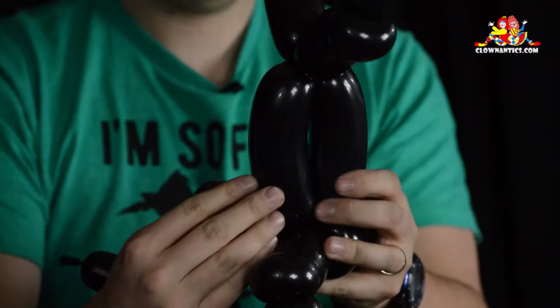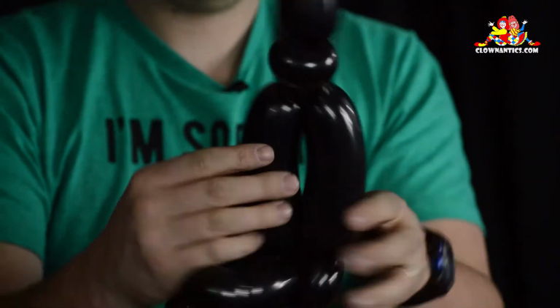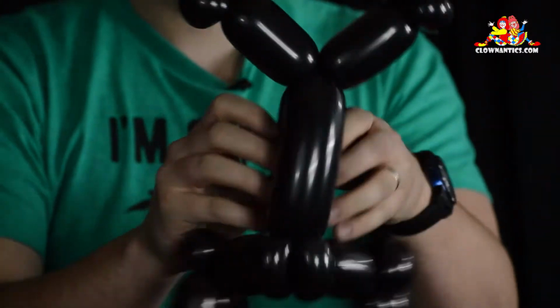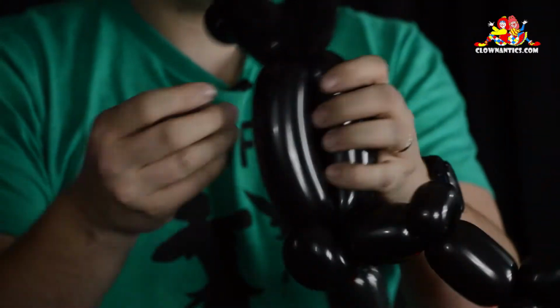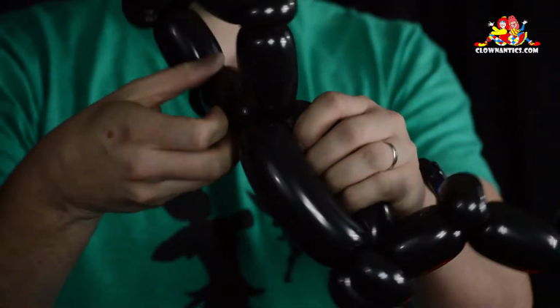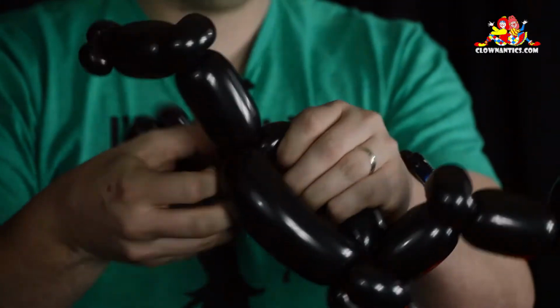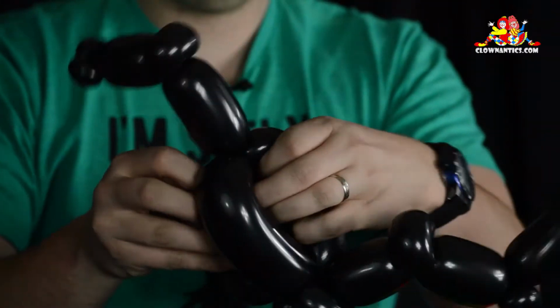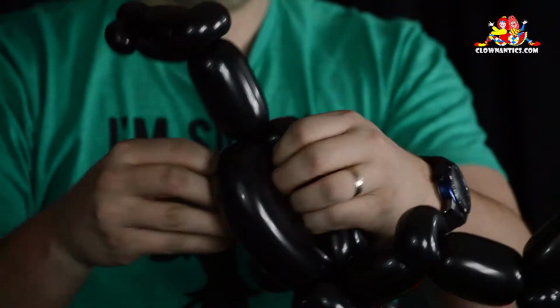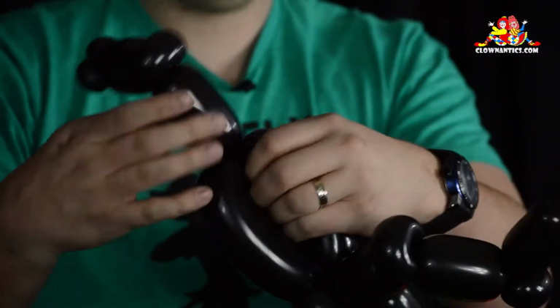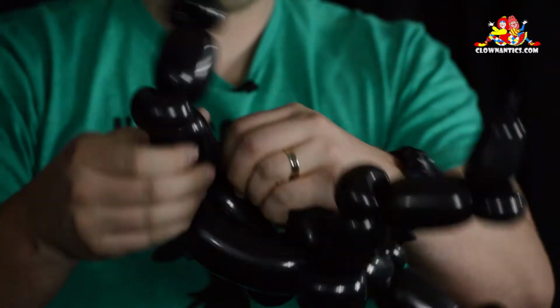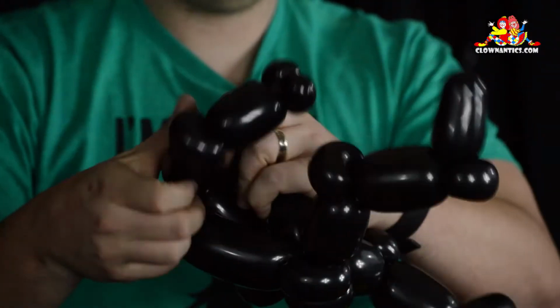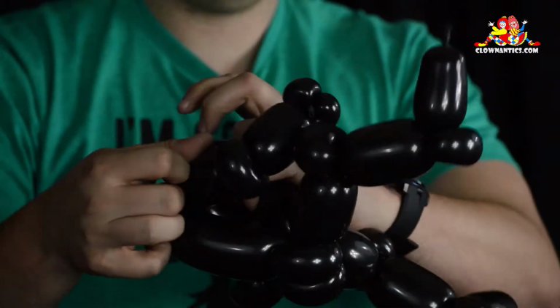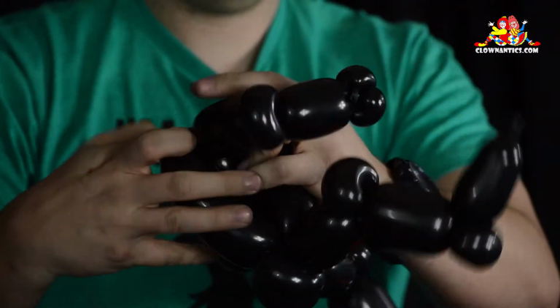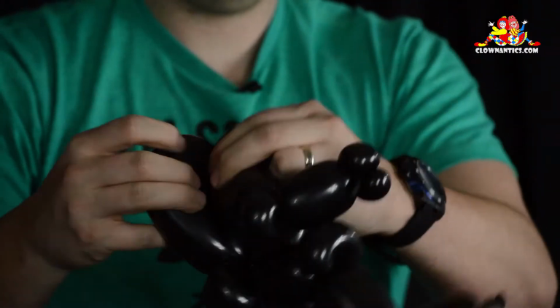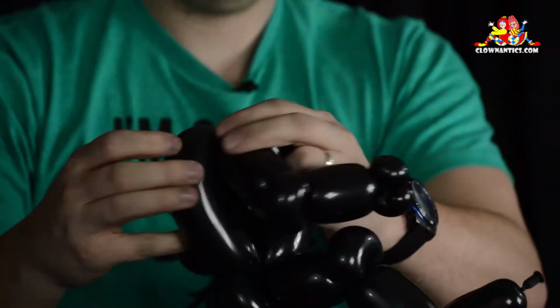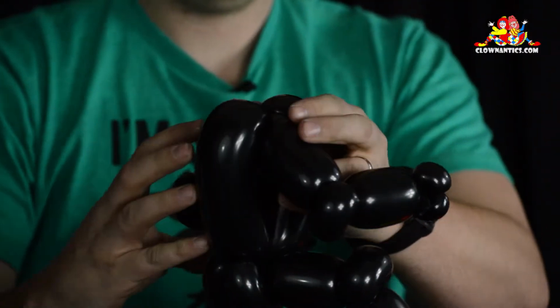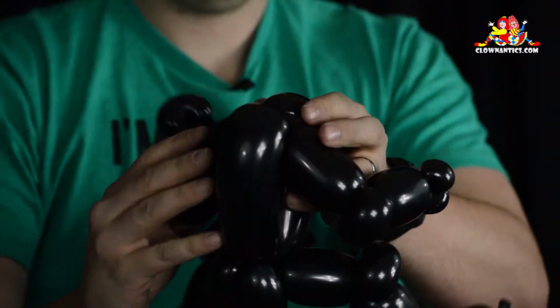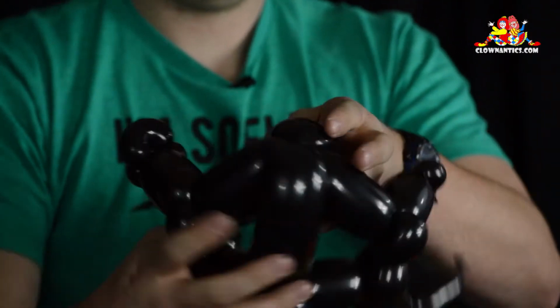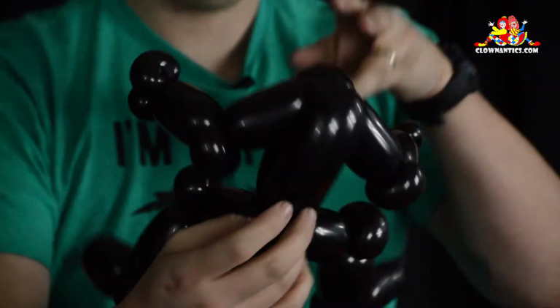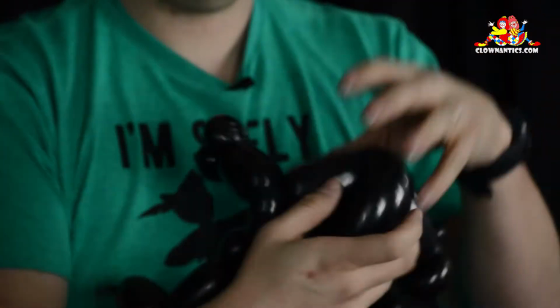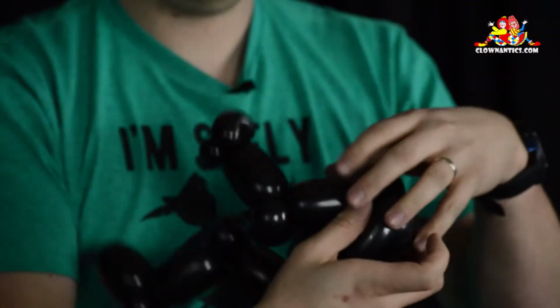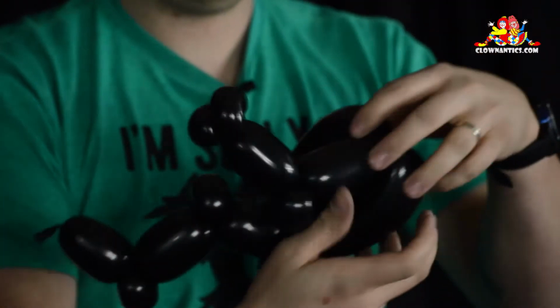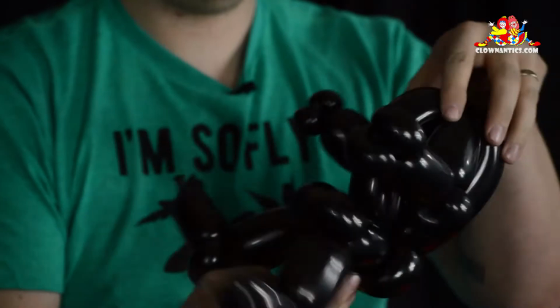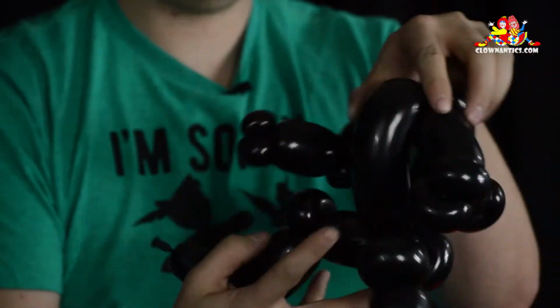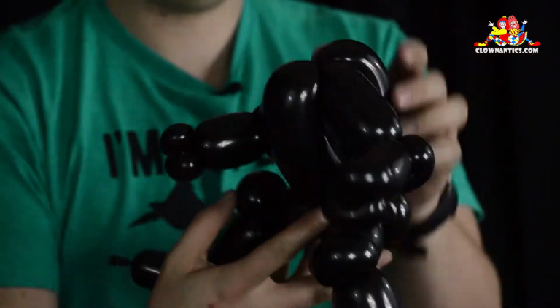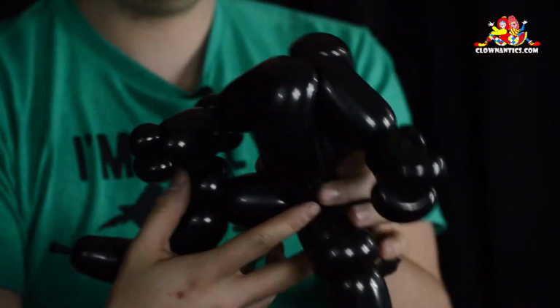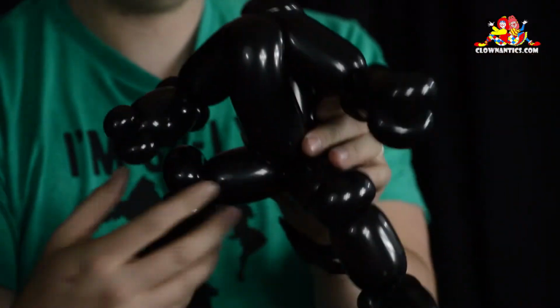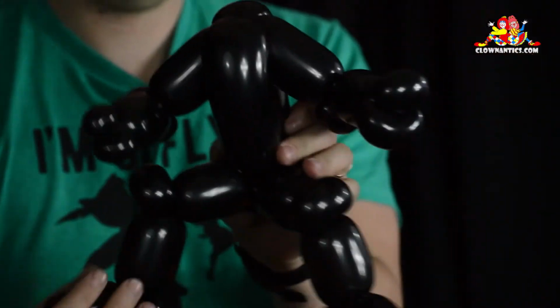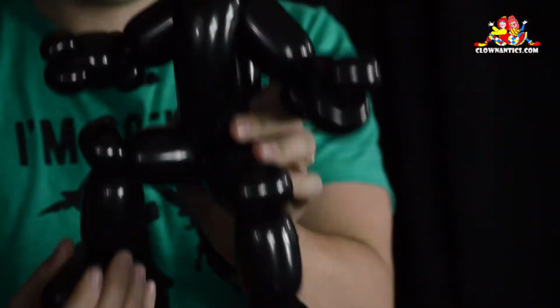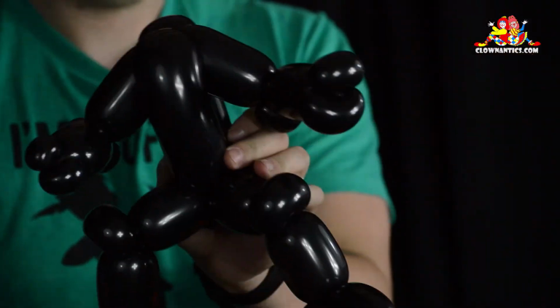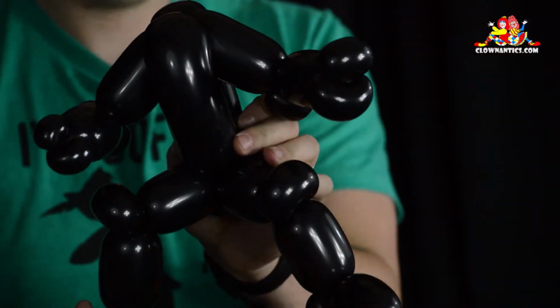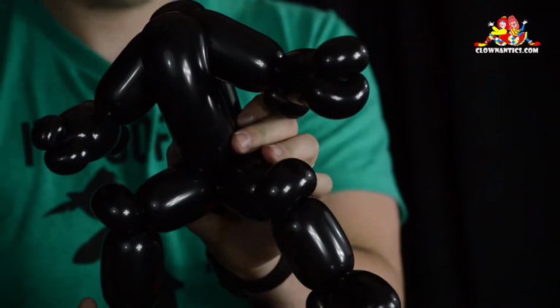Orient the body forward, wedge the arms down into the body, and there is your body.